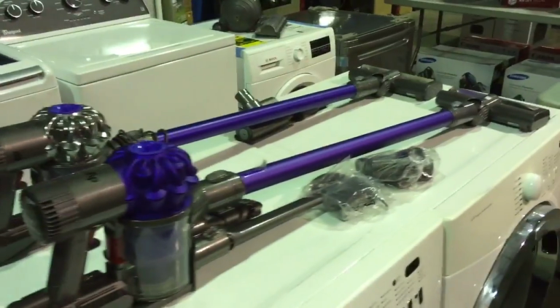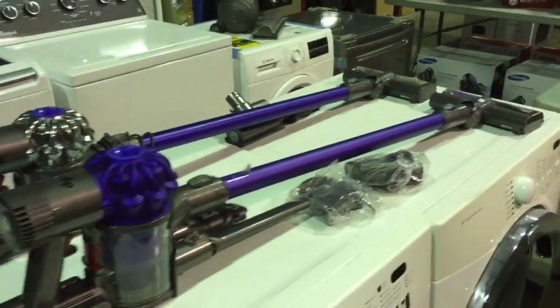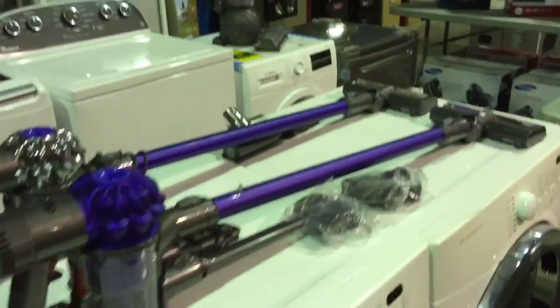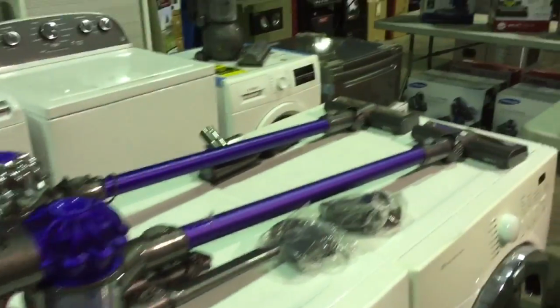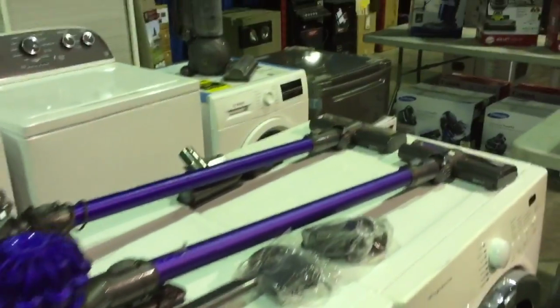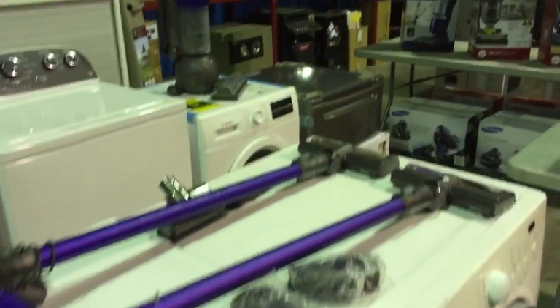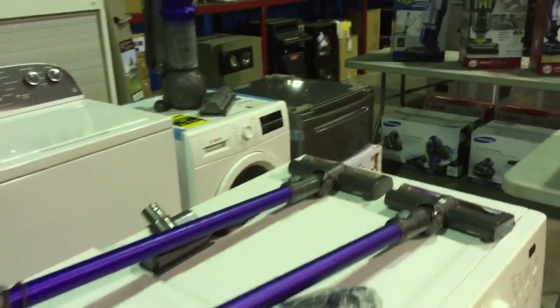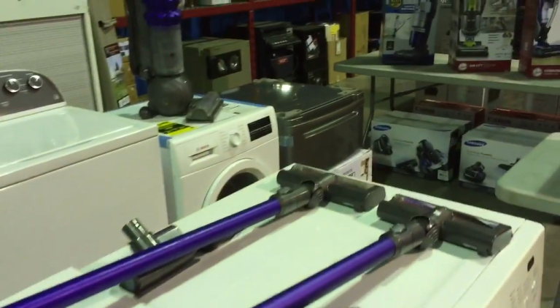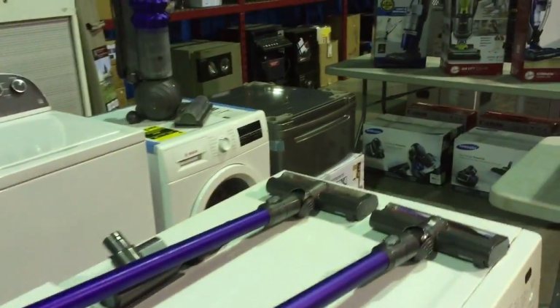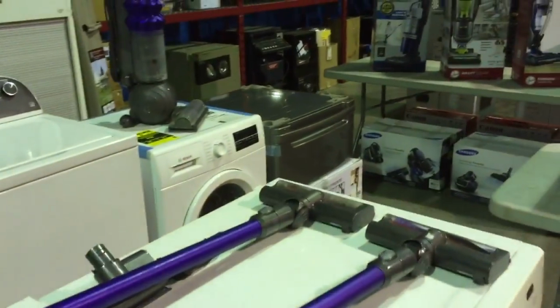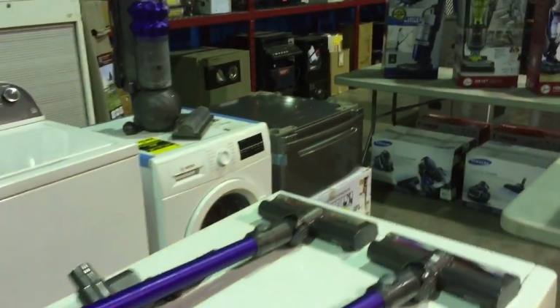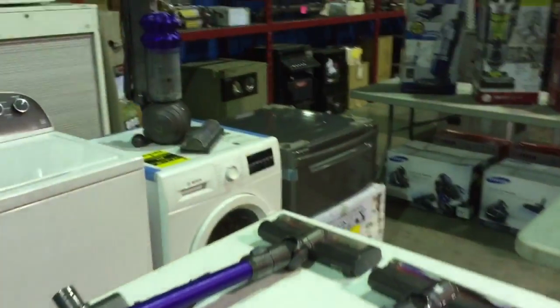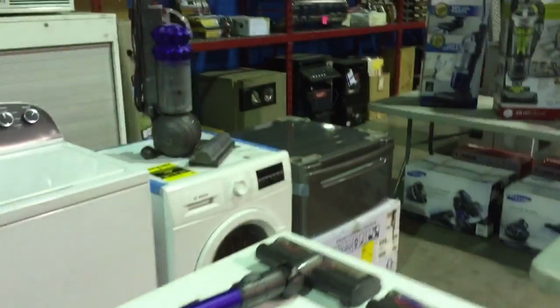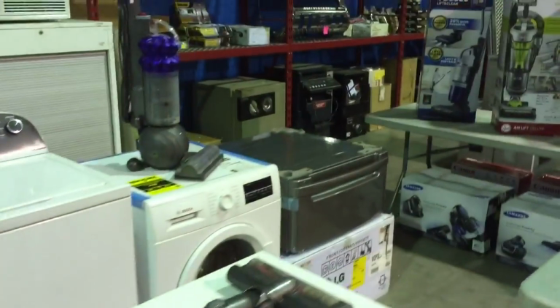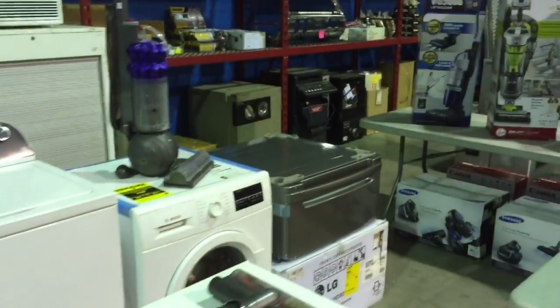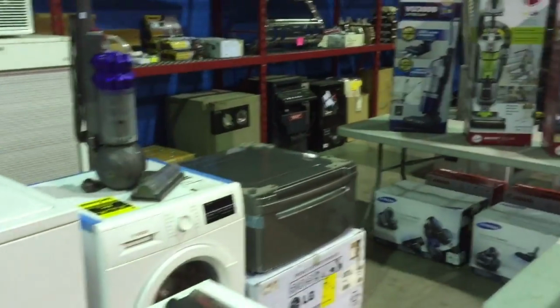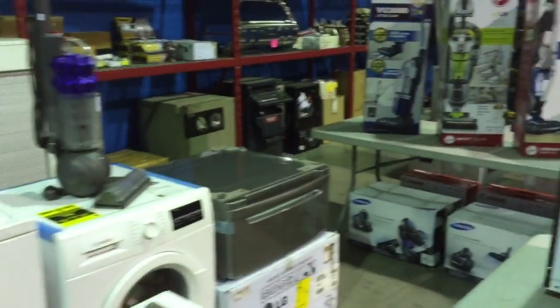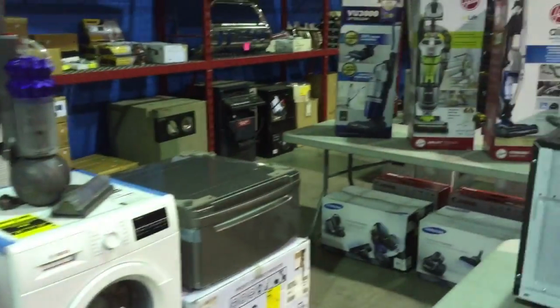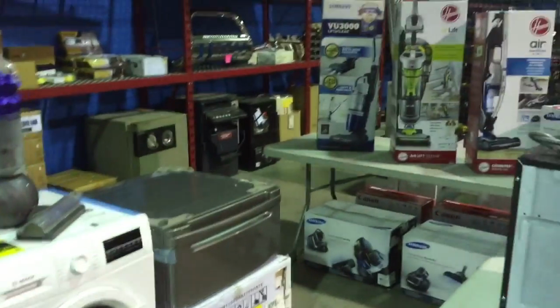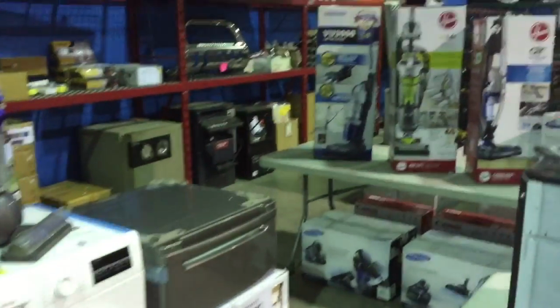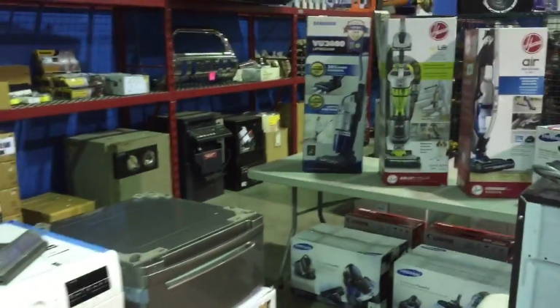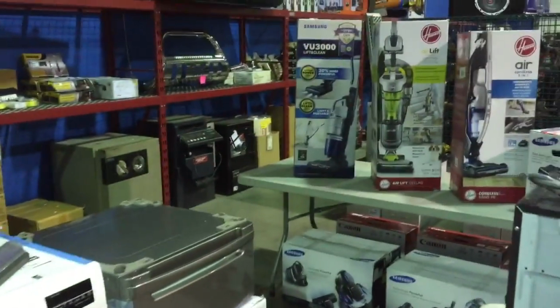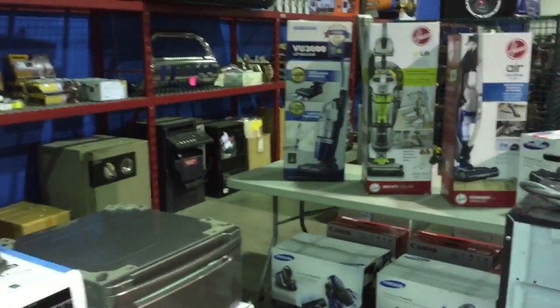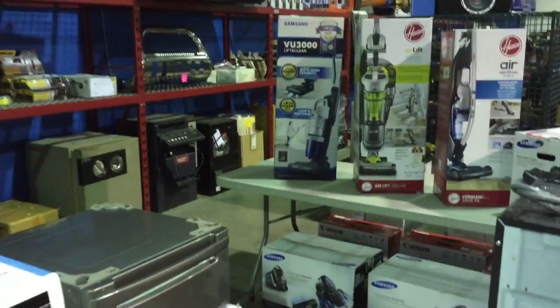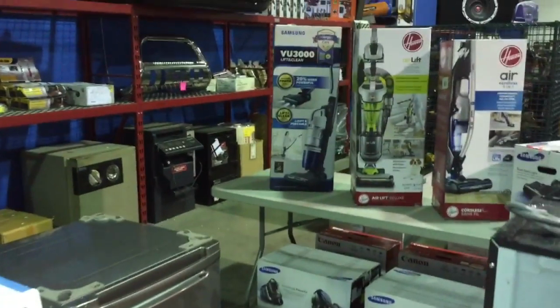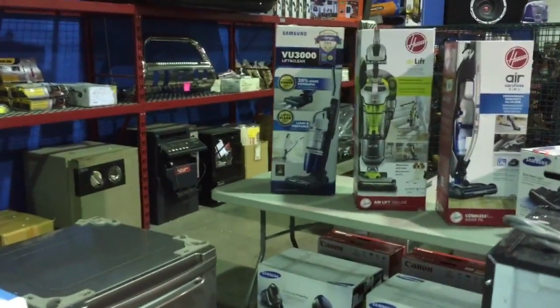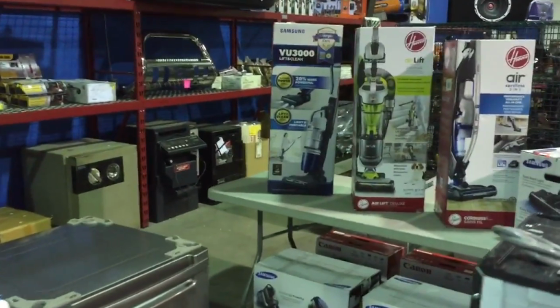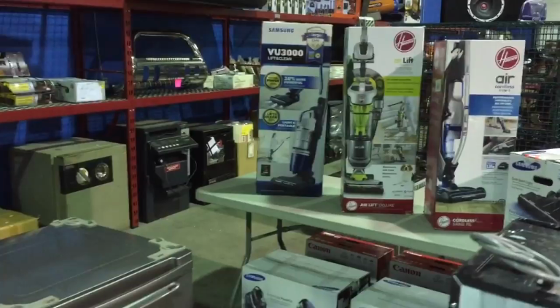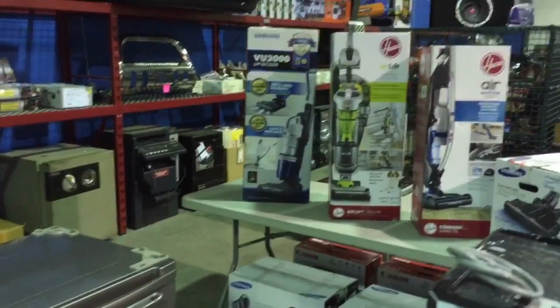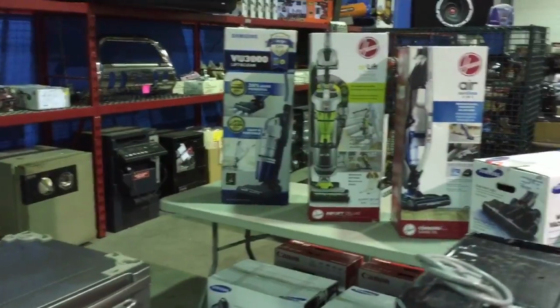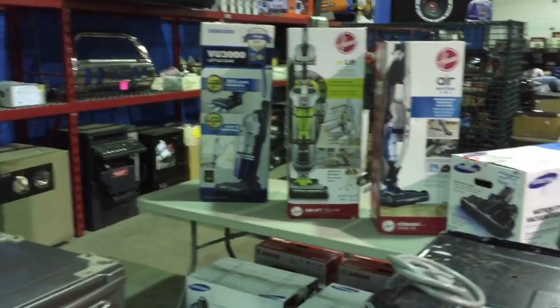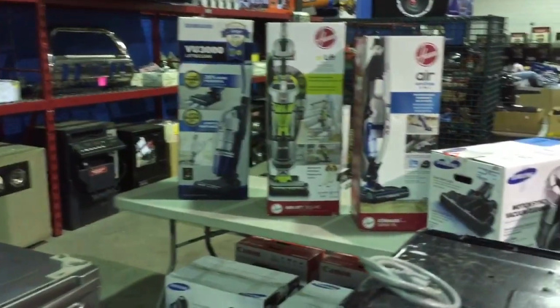We have a few Dyson vacuum cleaners, as well as Hoover and Samsung.